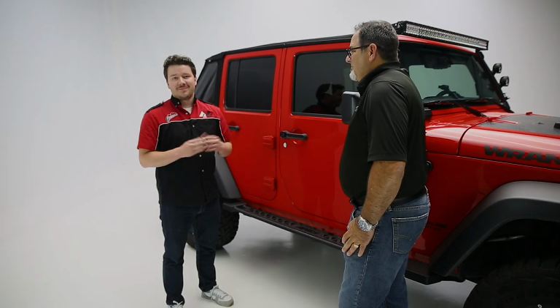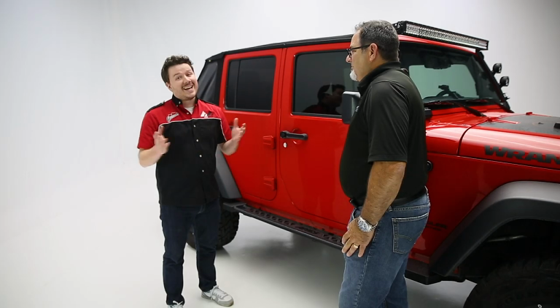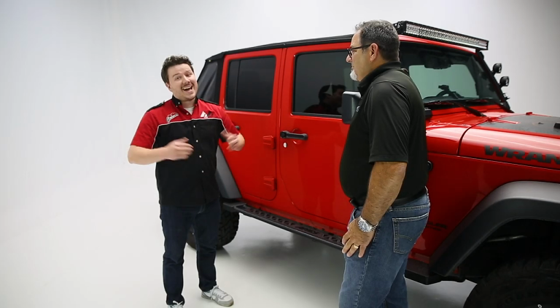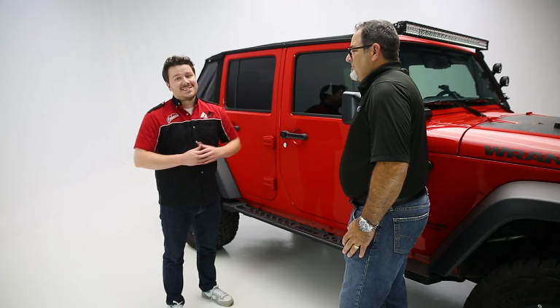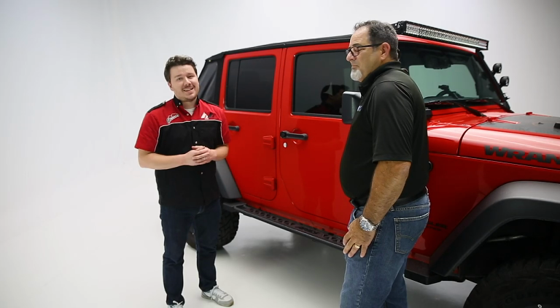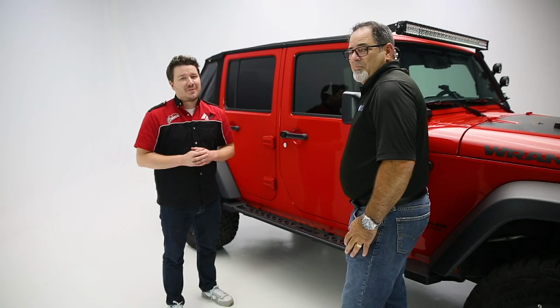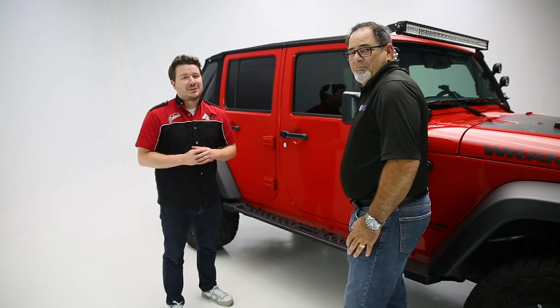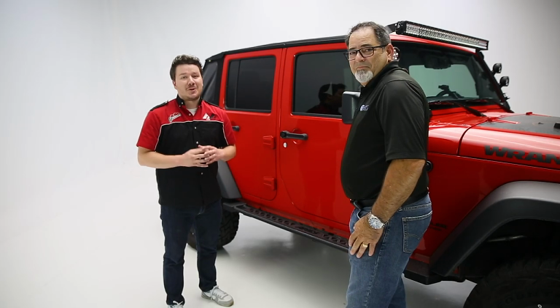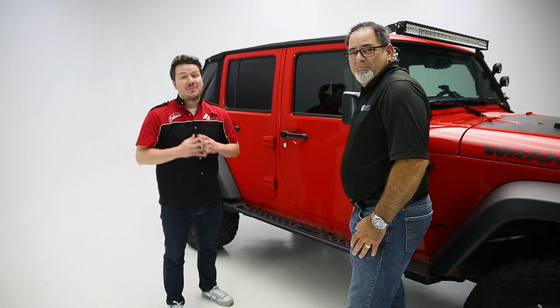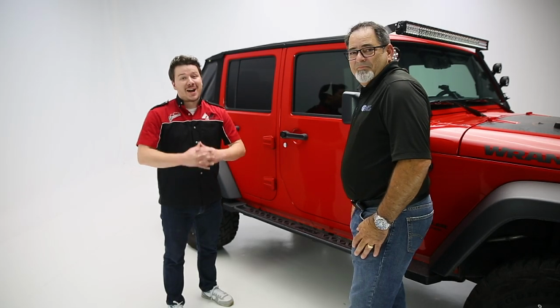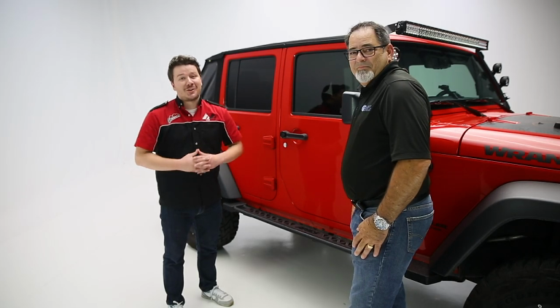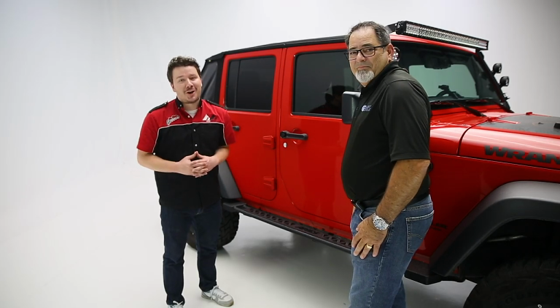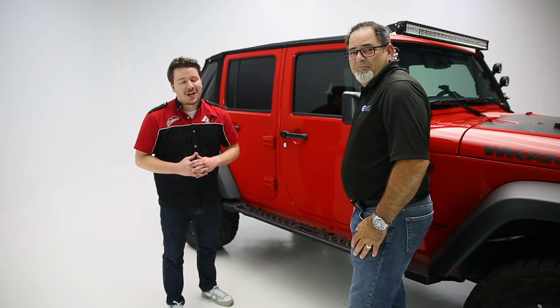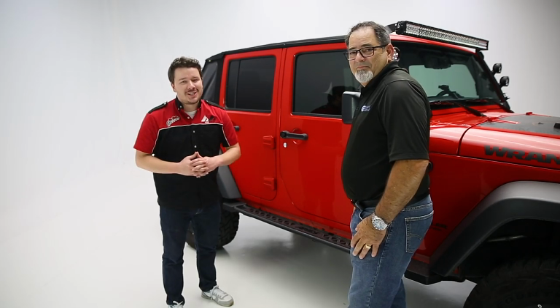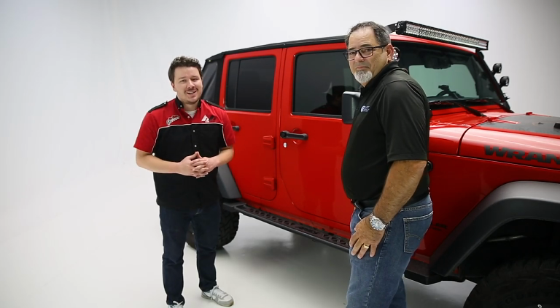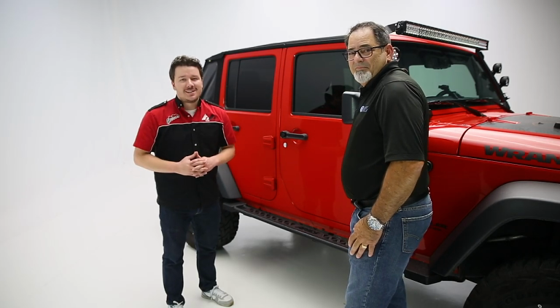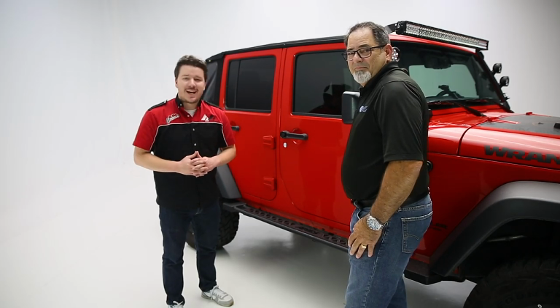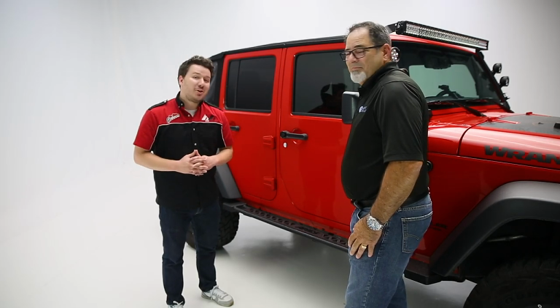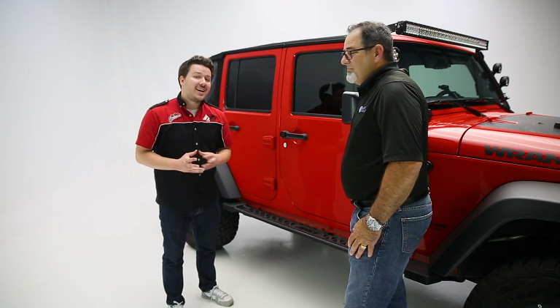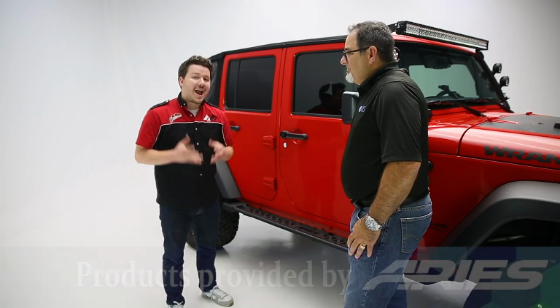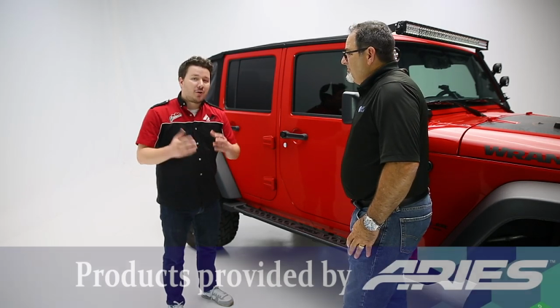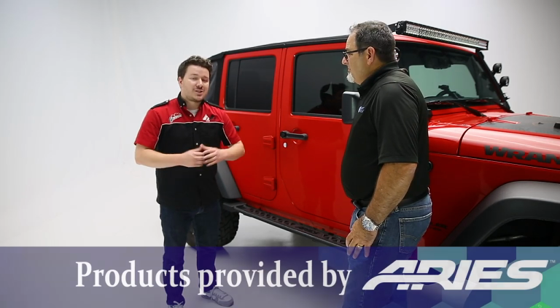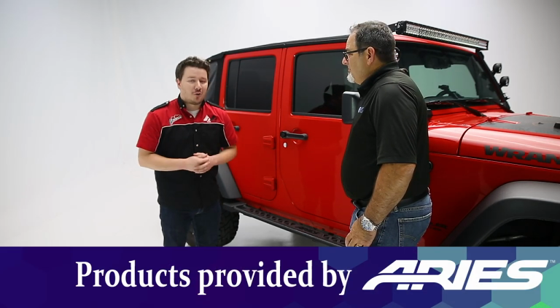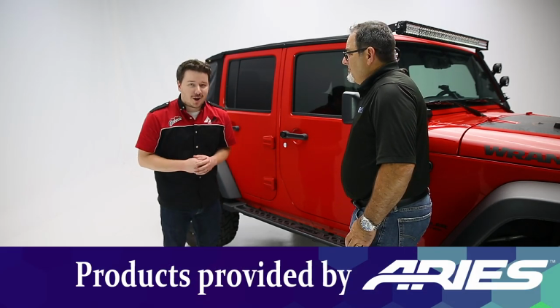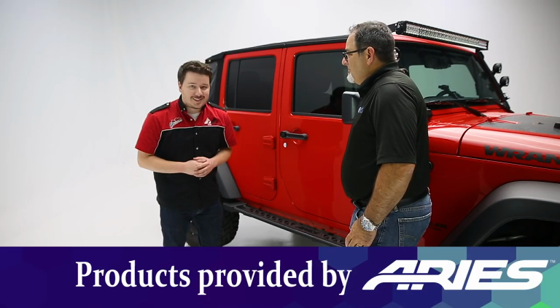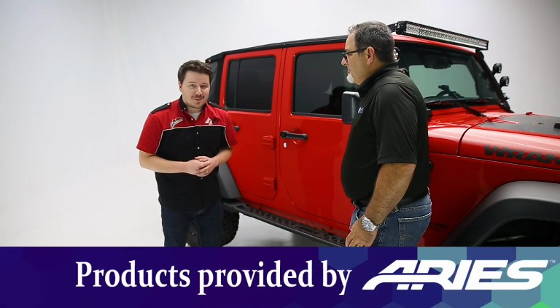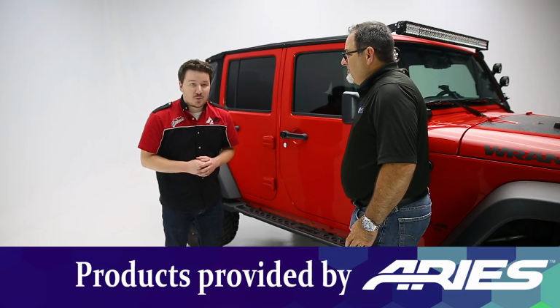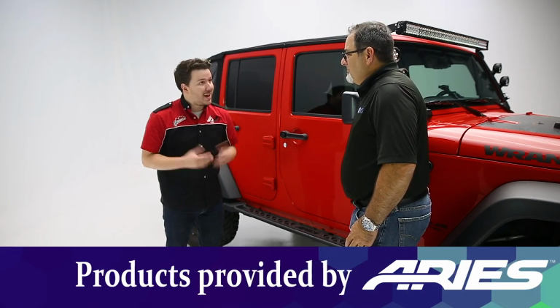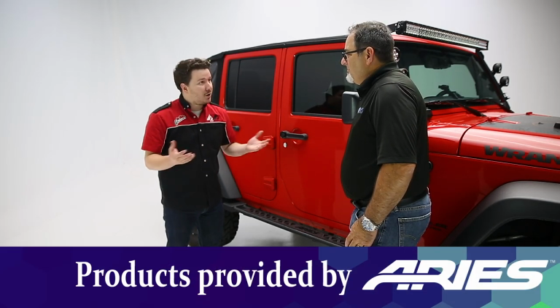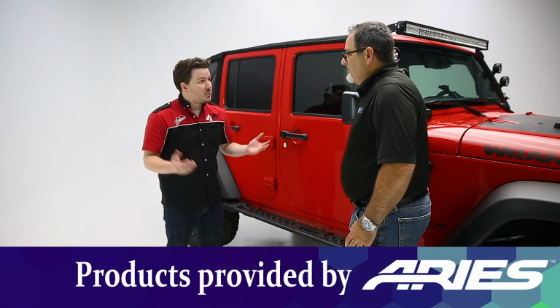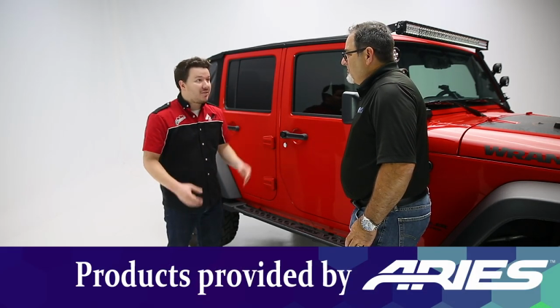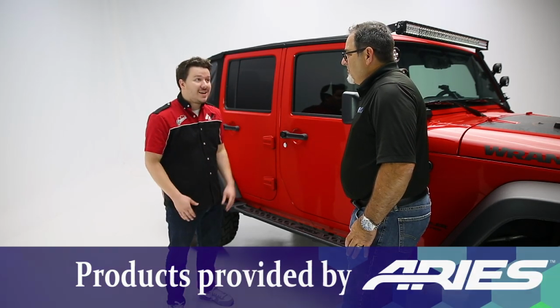Hey guys, Stephen Phillips here back in the garage. Today we're looking at Ares Rocker Steps. With Ares we have Keith.